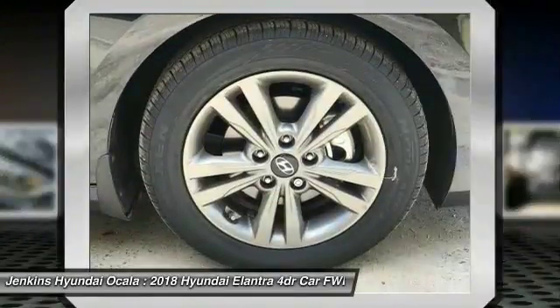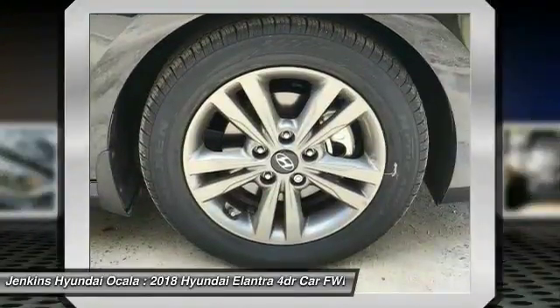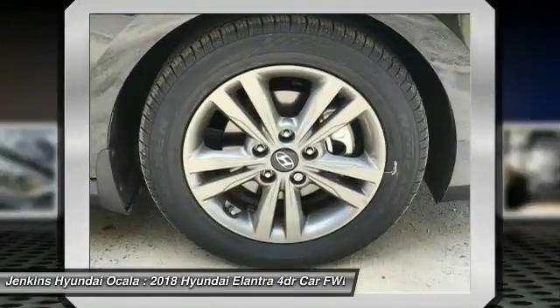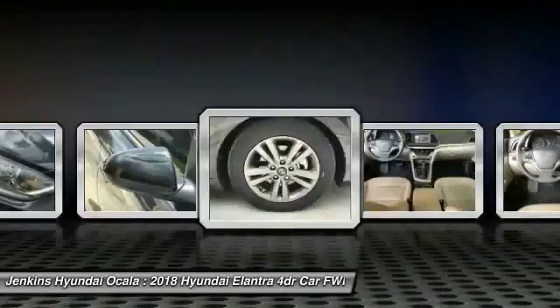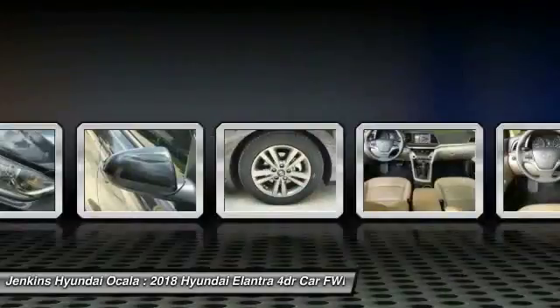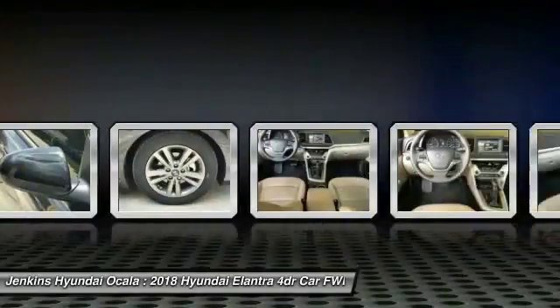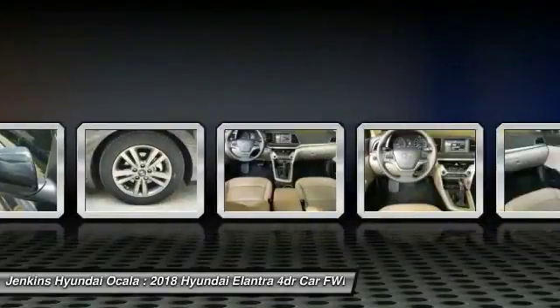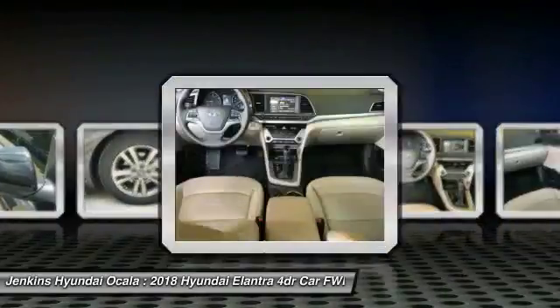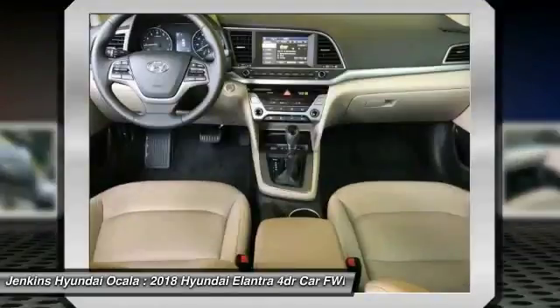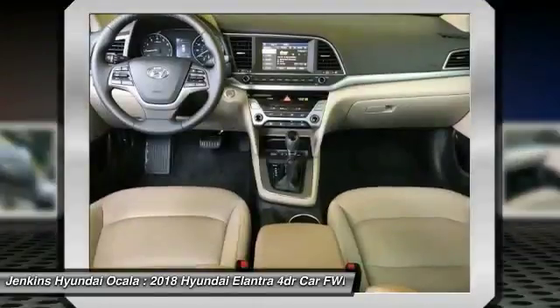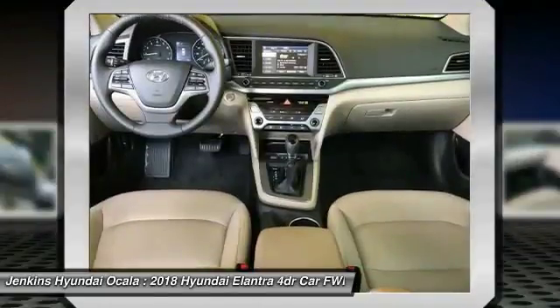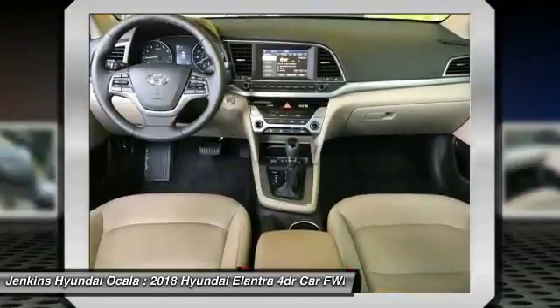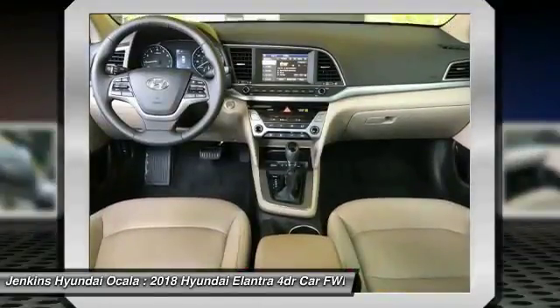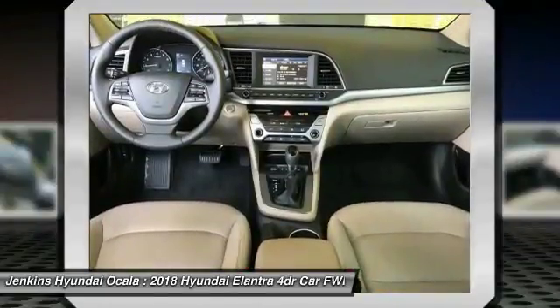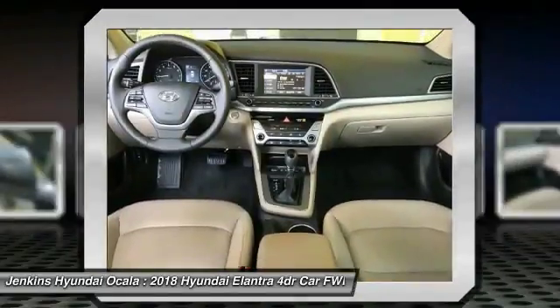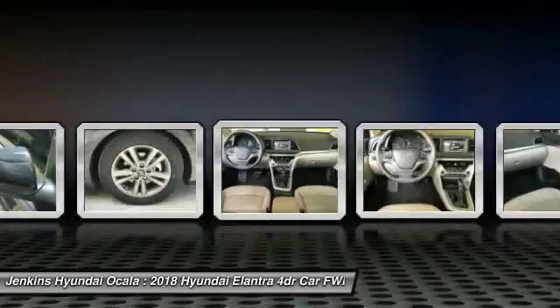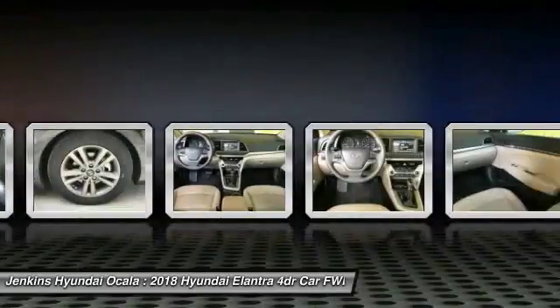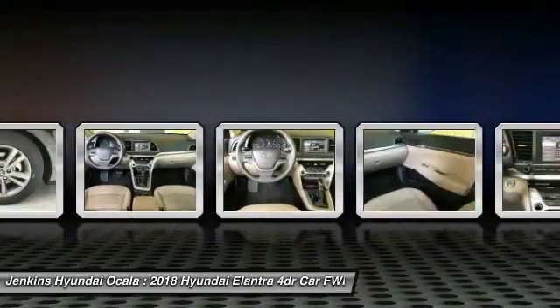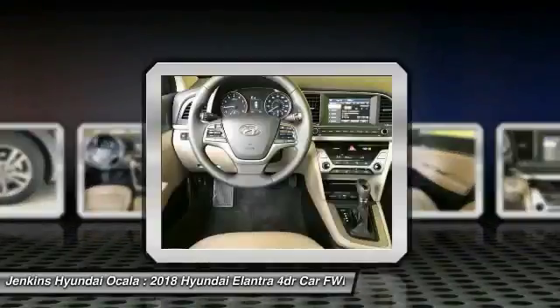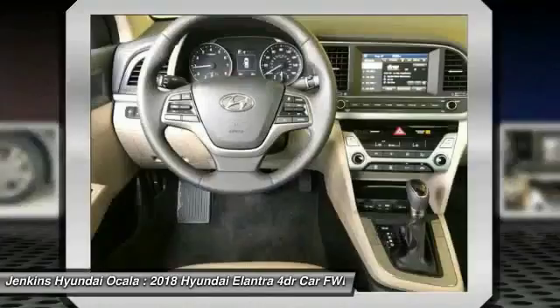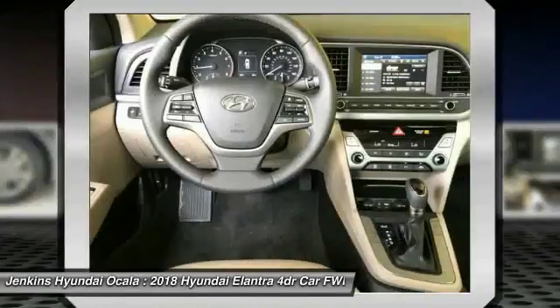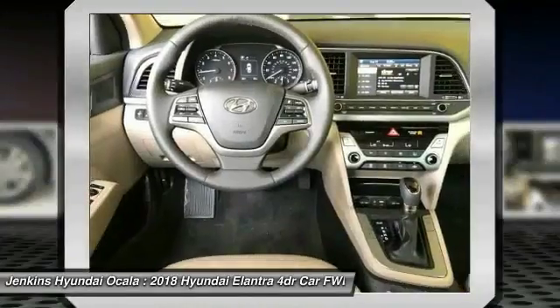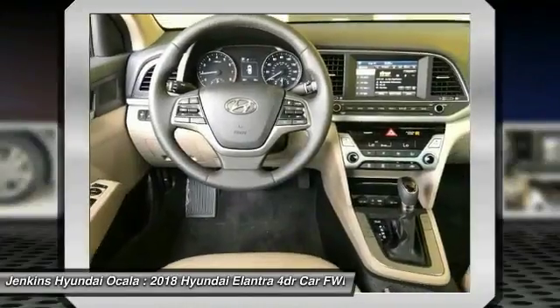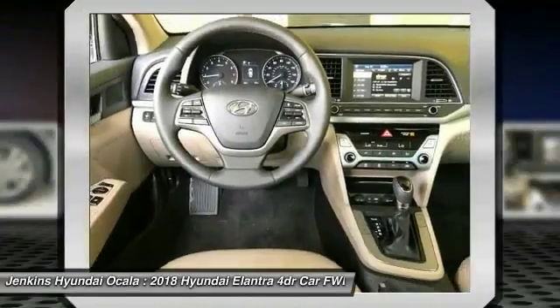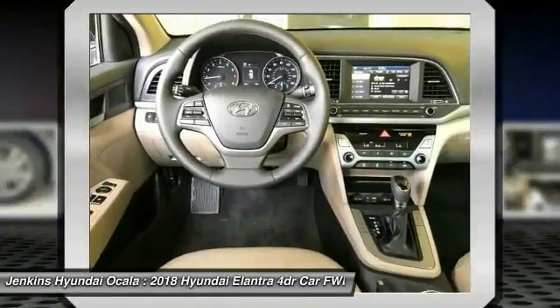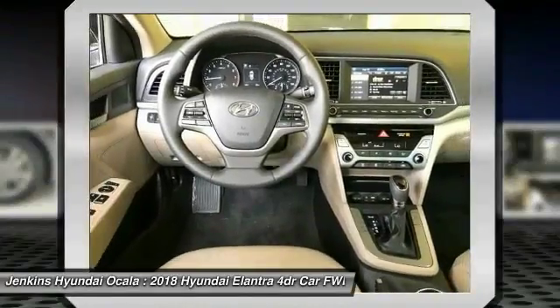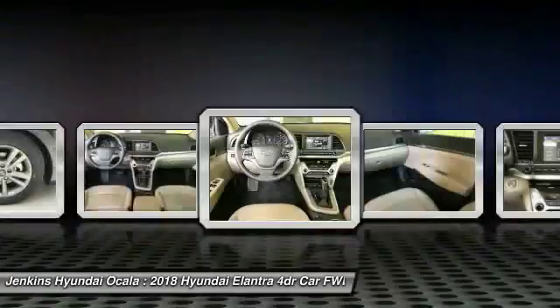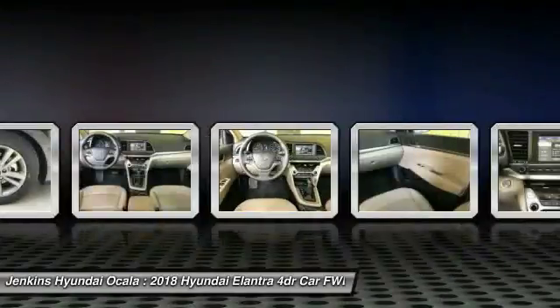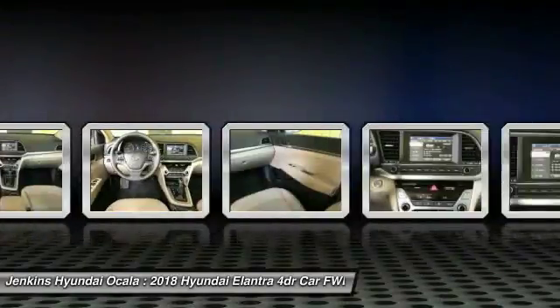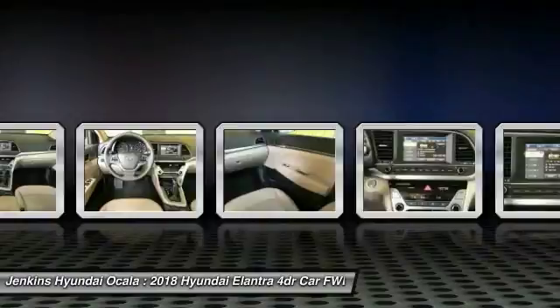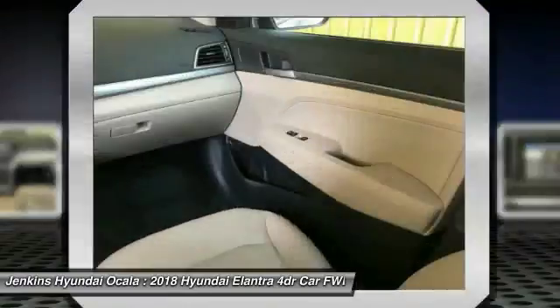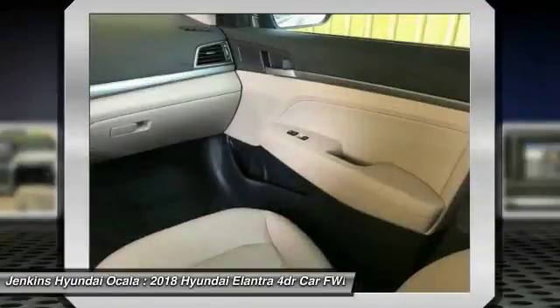Anti-lock braking system, backup camera, Bluetooth, leather-wrapped steering wheel, driver airbag.